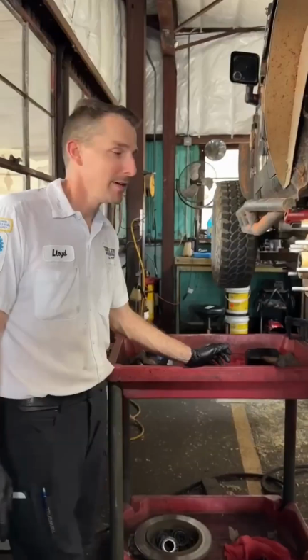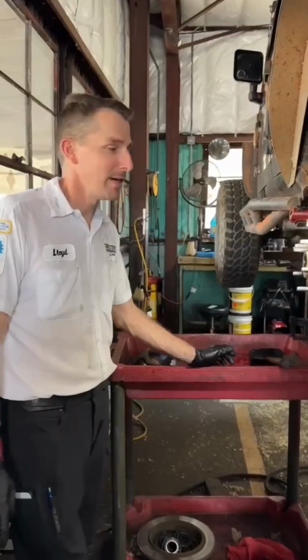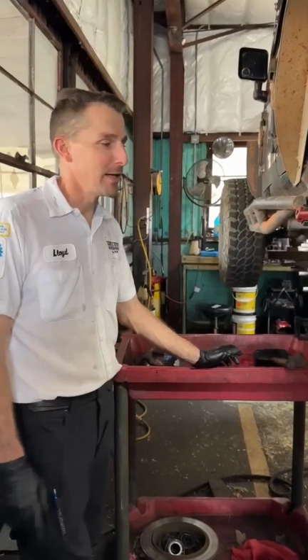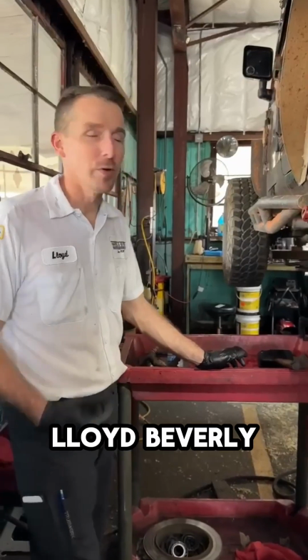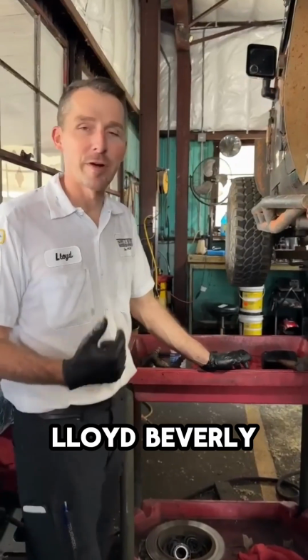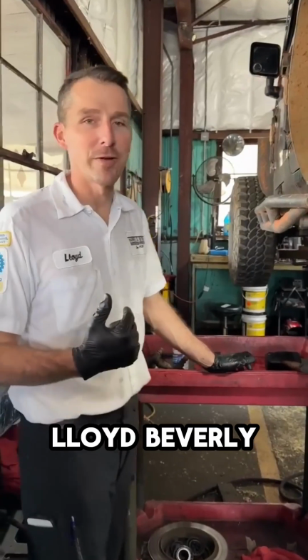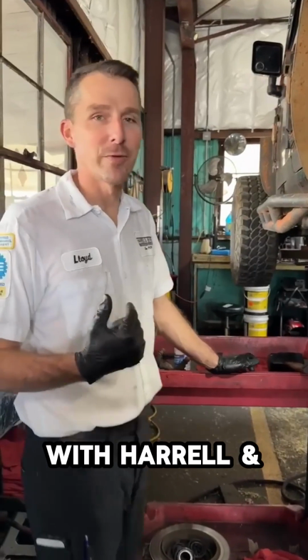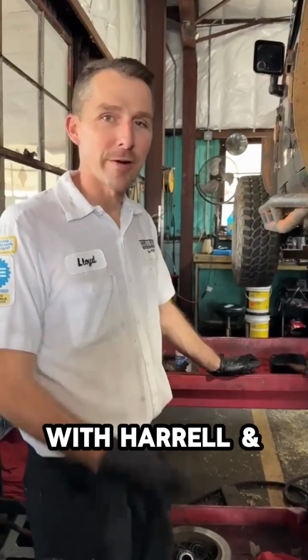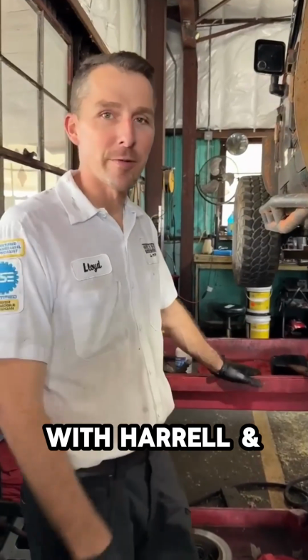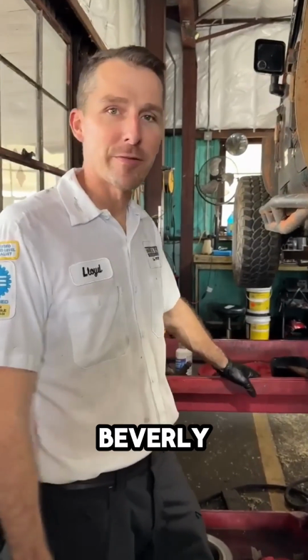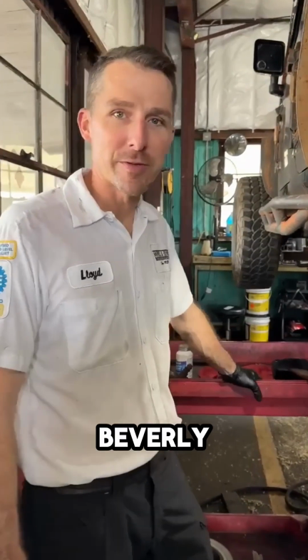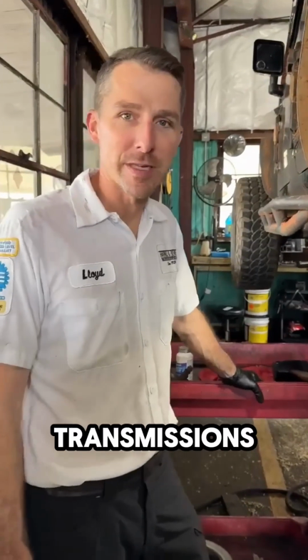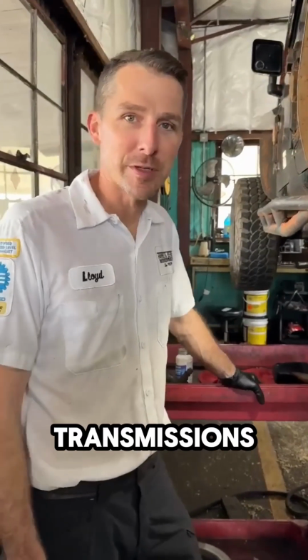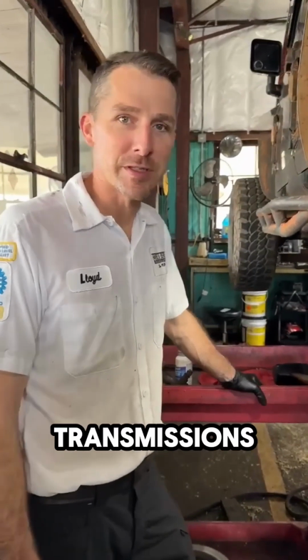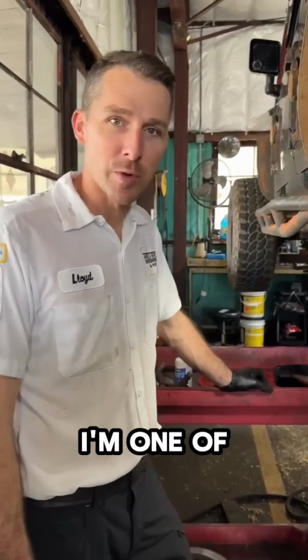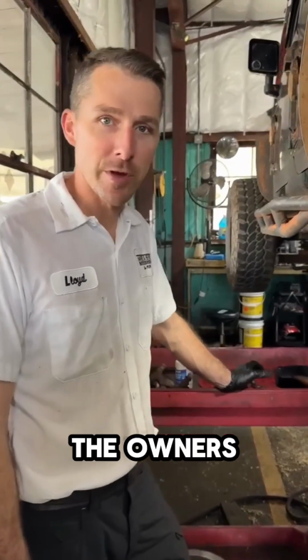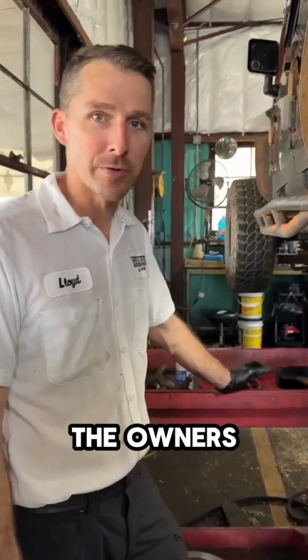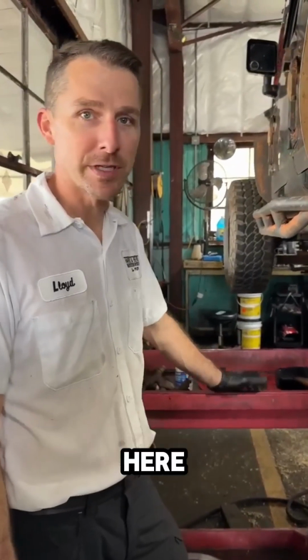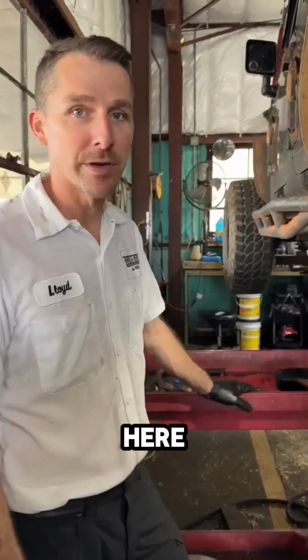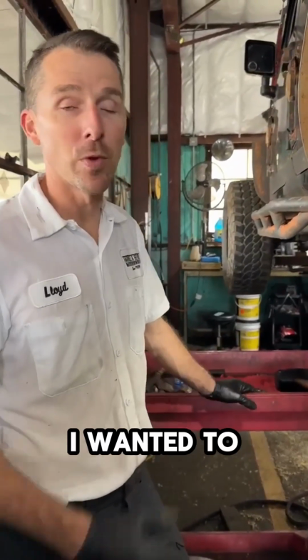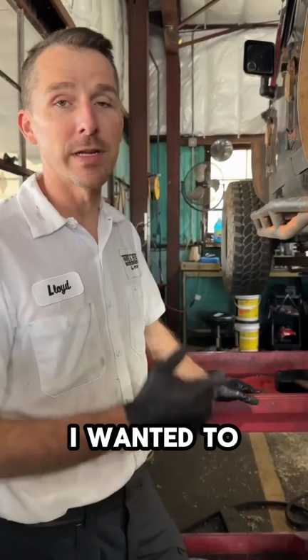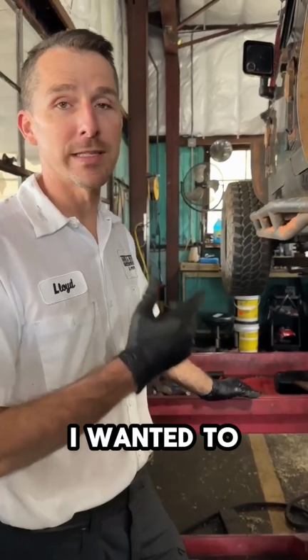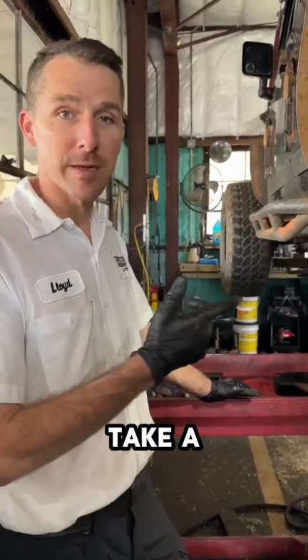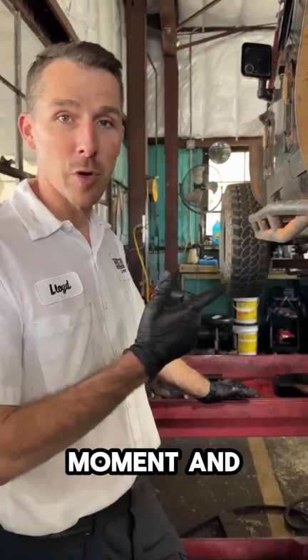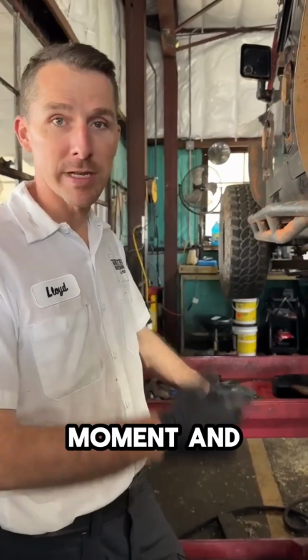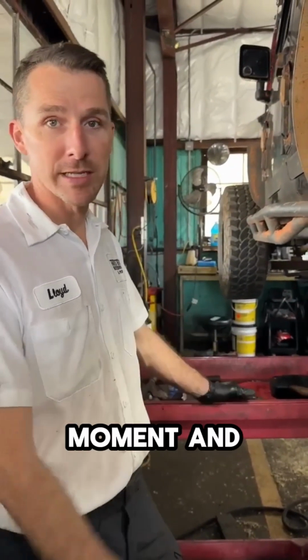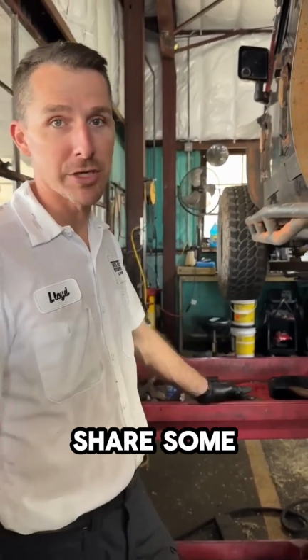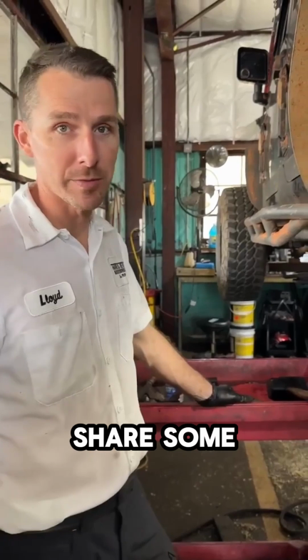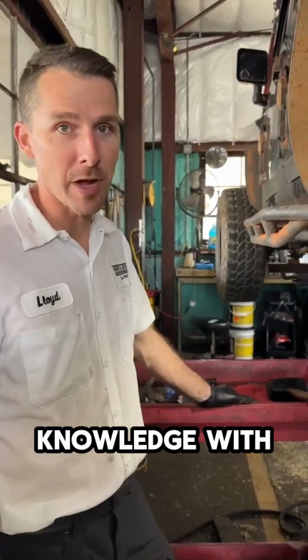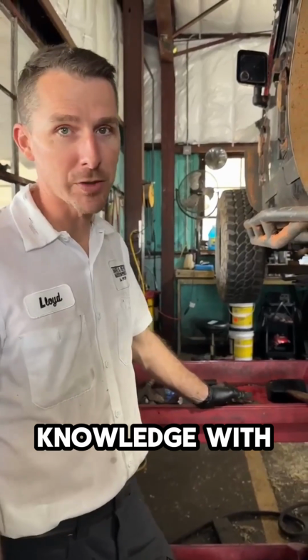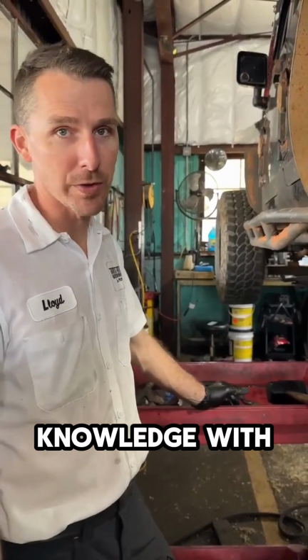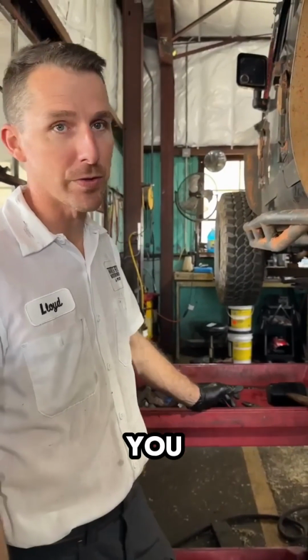Lloyd Beverly with Harold and Beverly Transmissions. I'm one of the owners here, and I wanted to take a moment and share some knowledge with you.